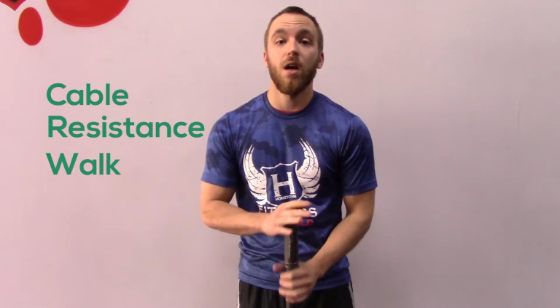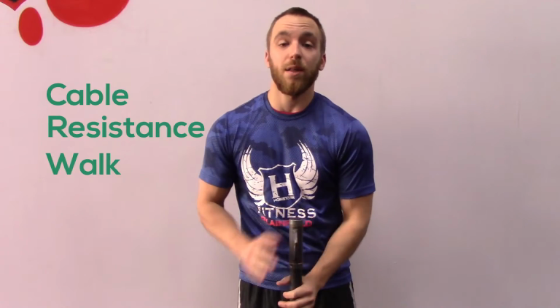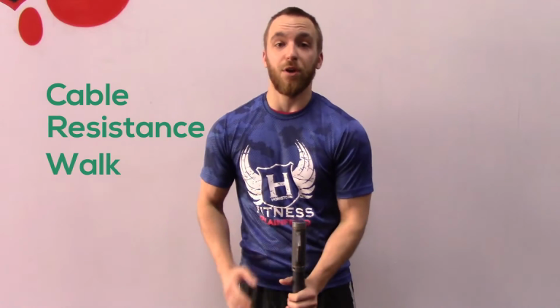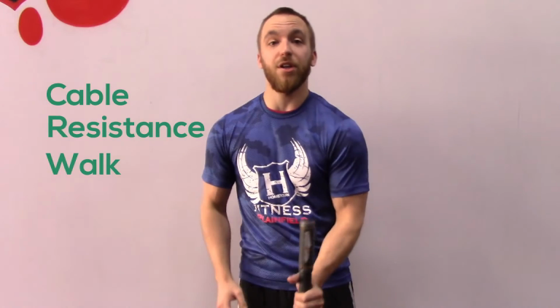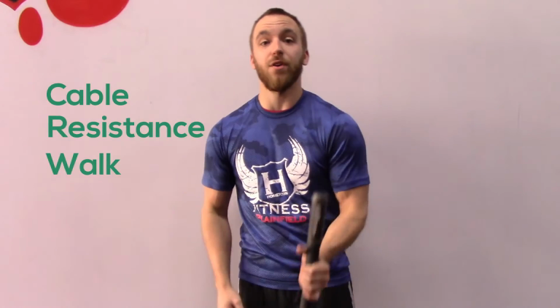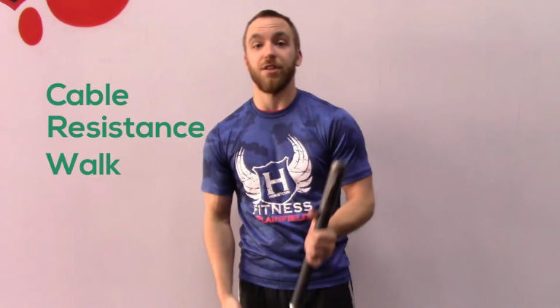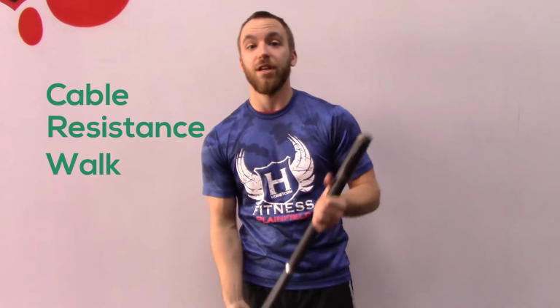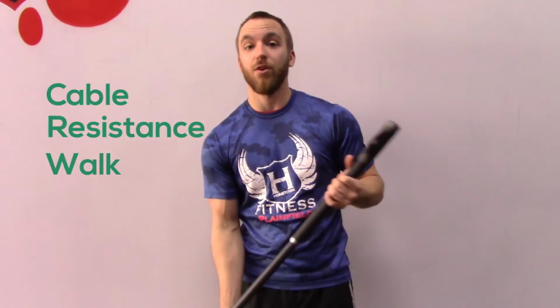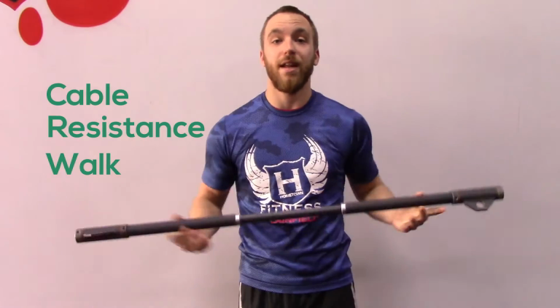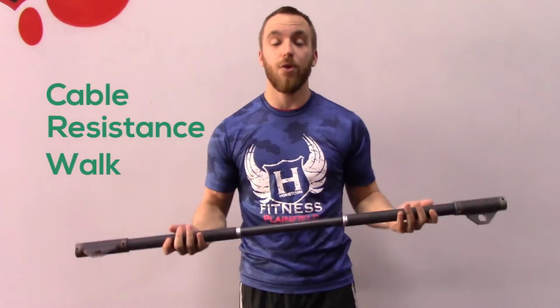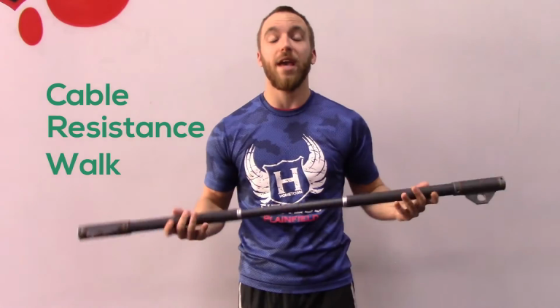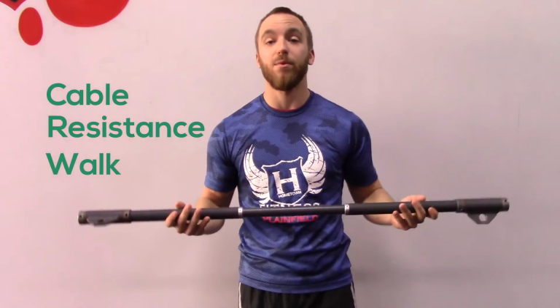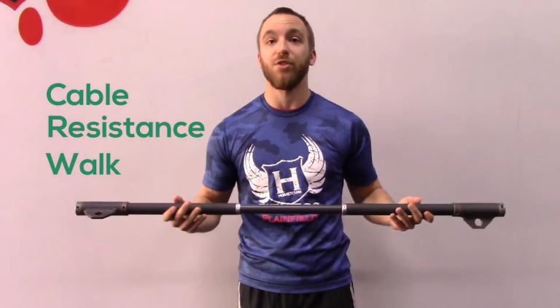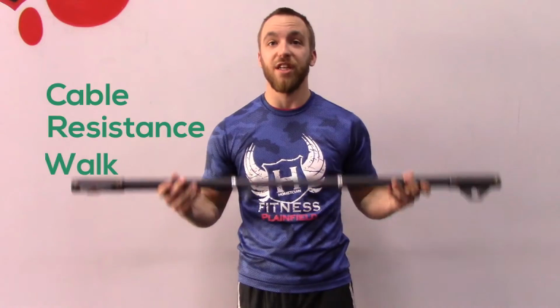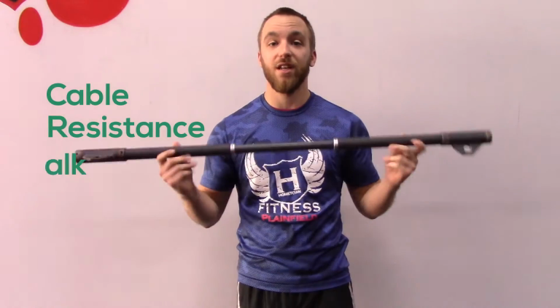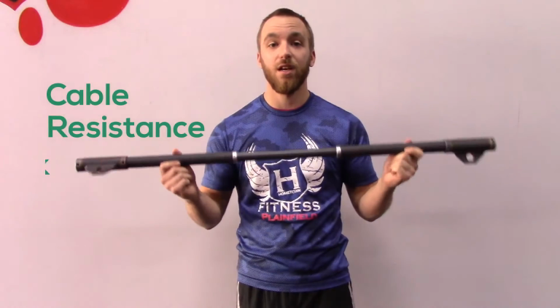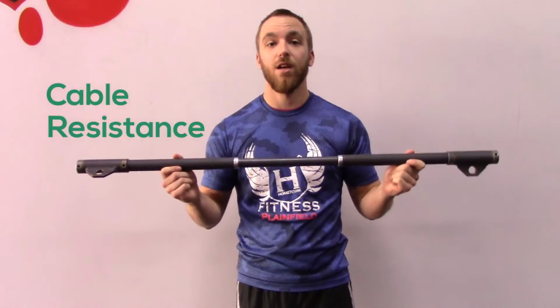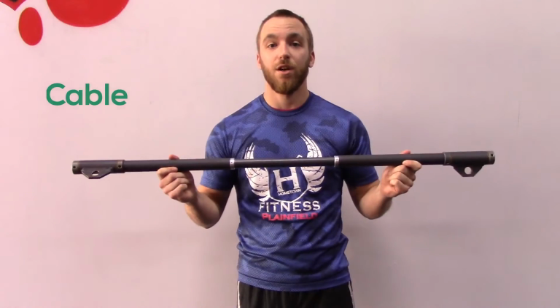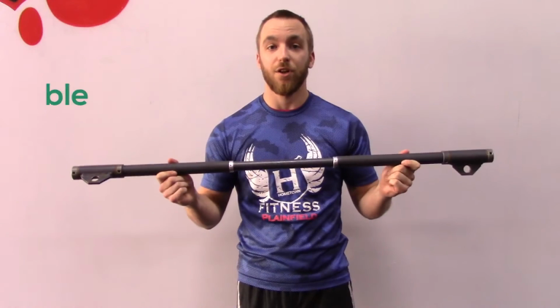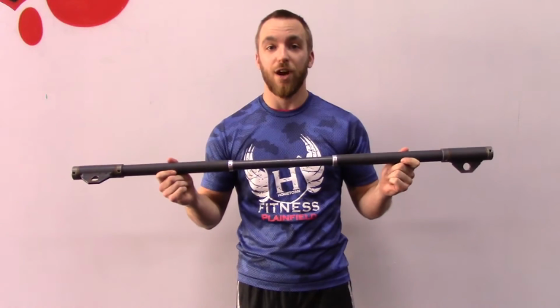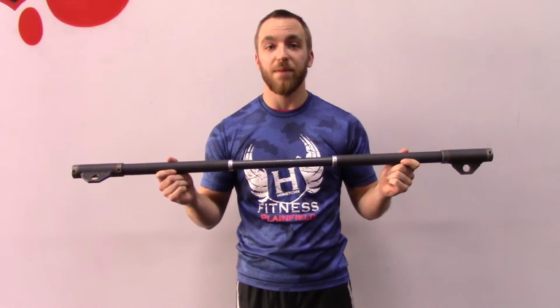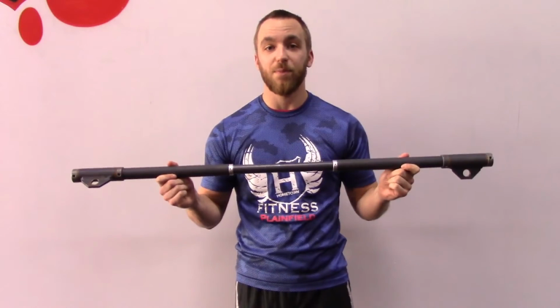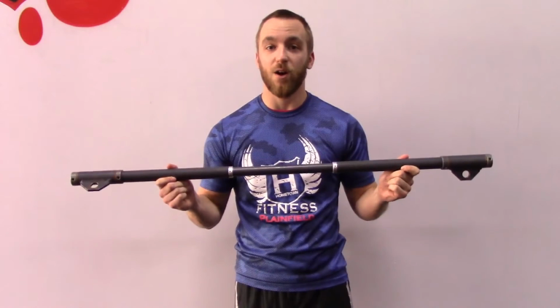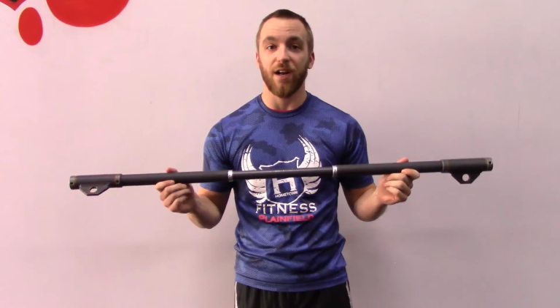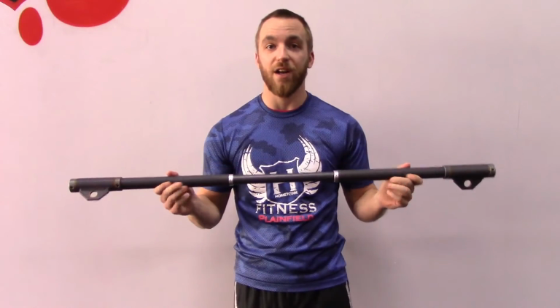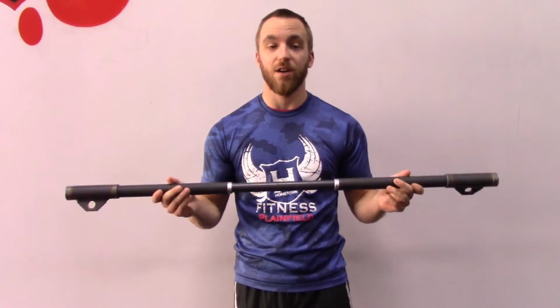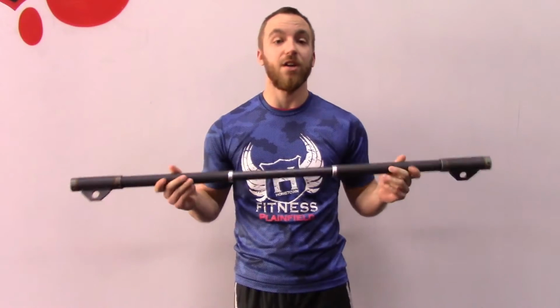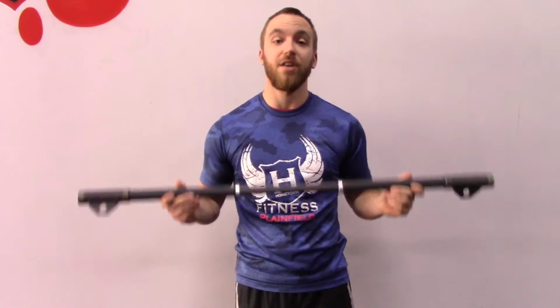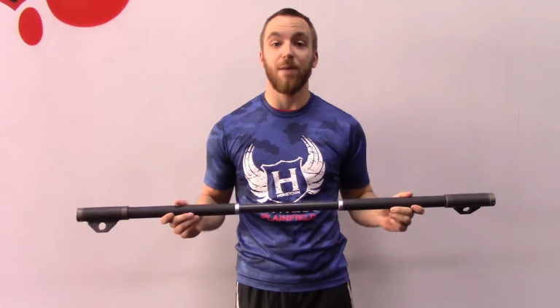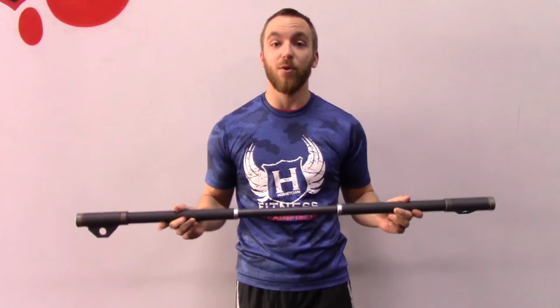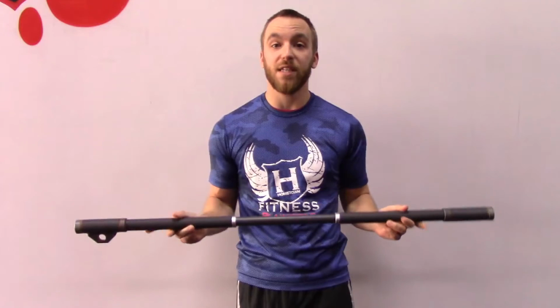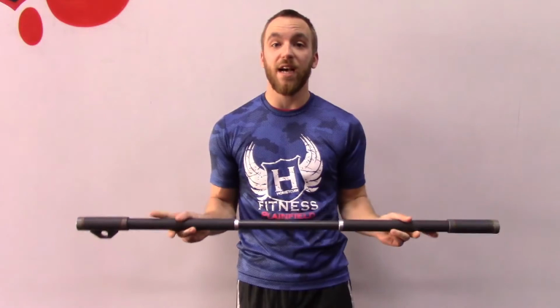You're going to go to a narrow cable machine. You're going to grab this bar right here and hook it on both sides.